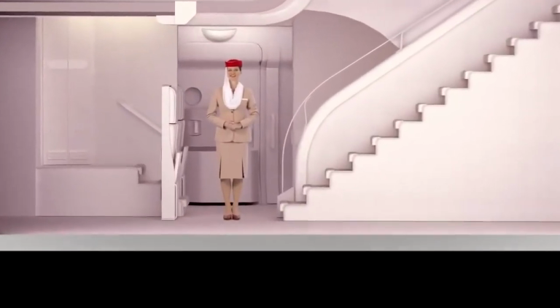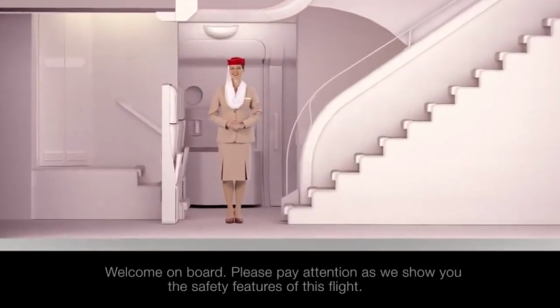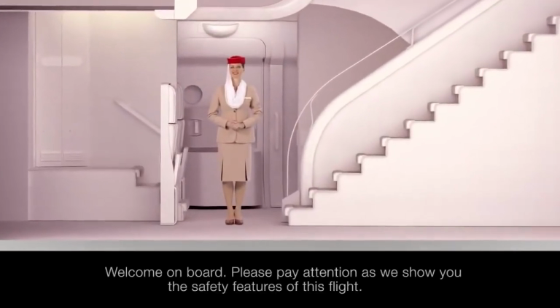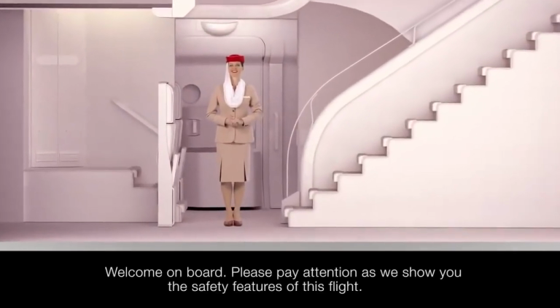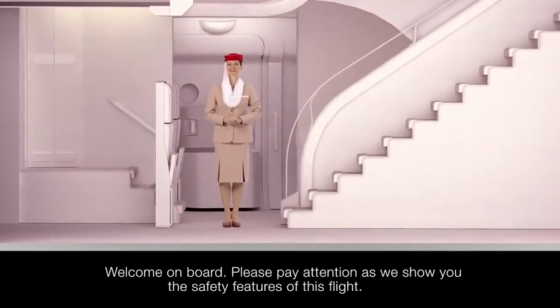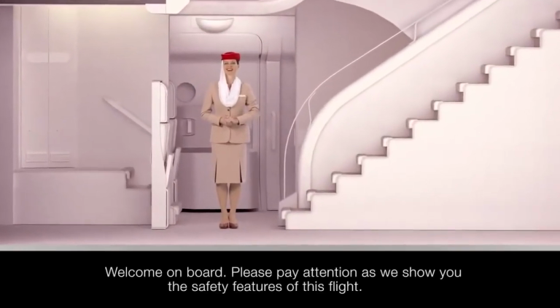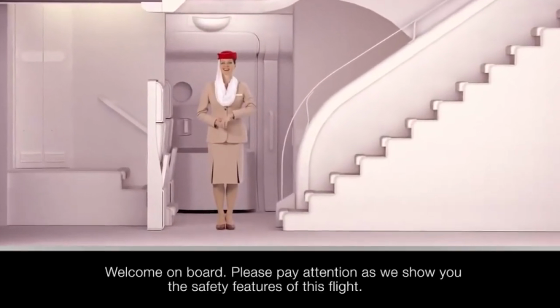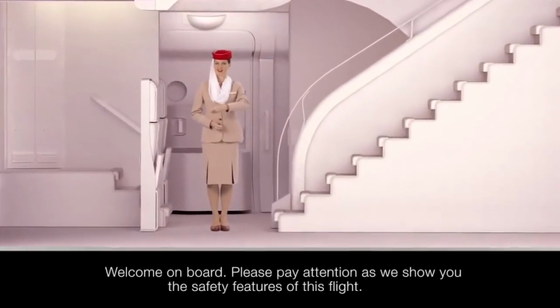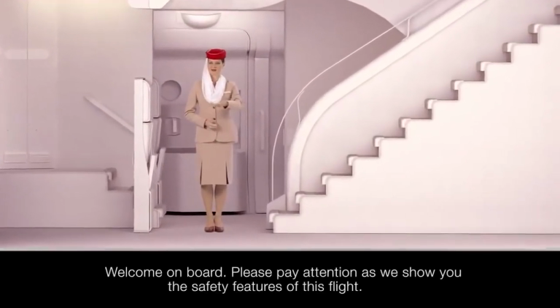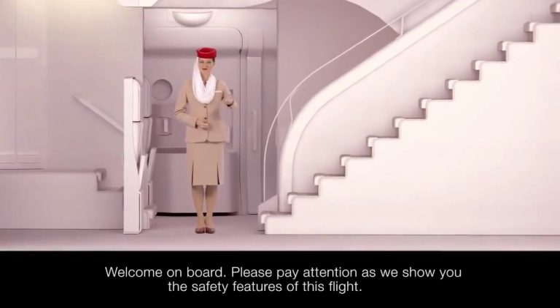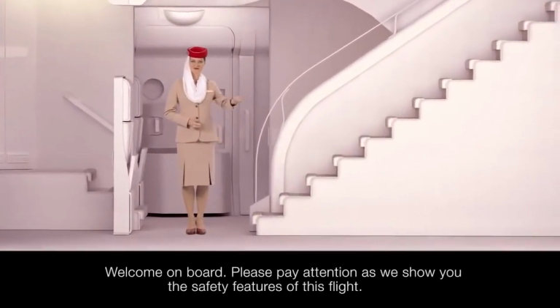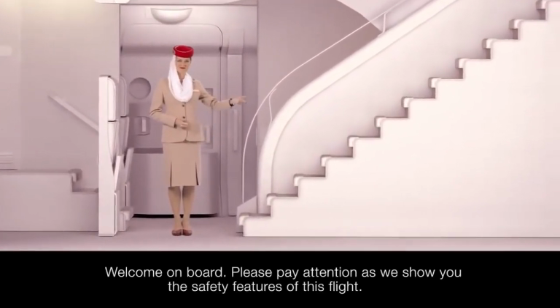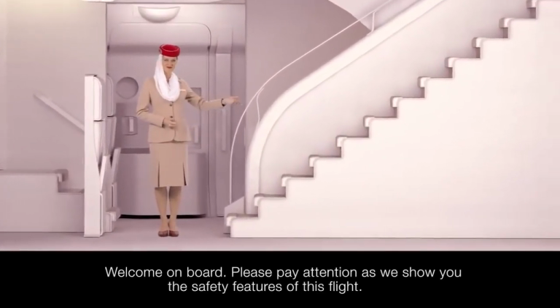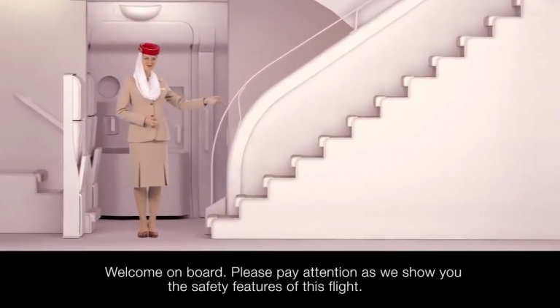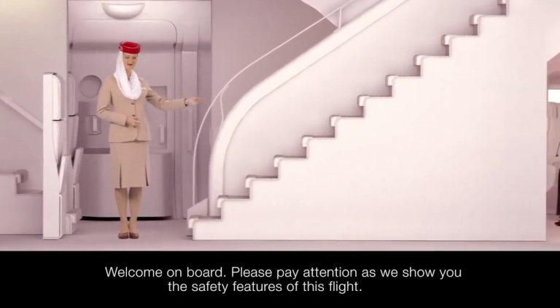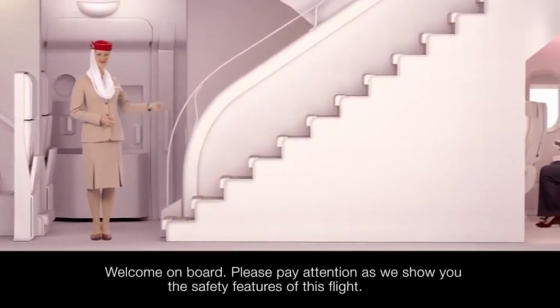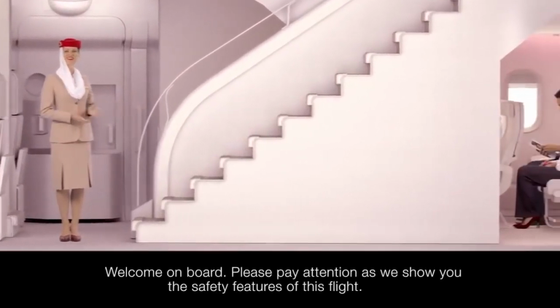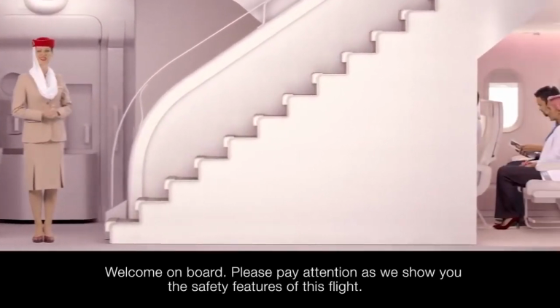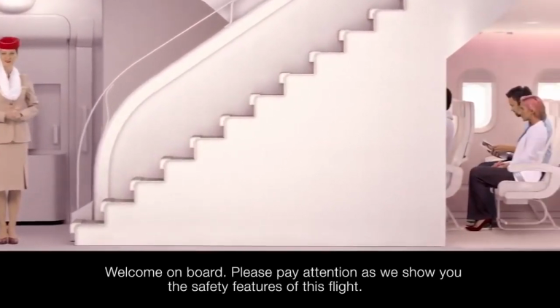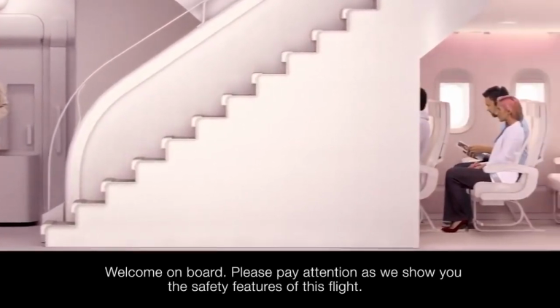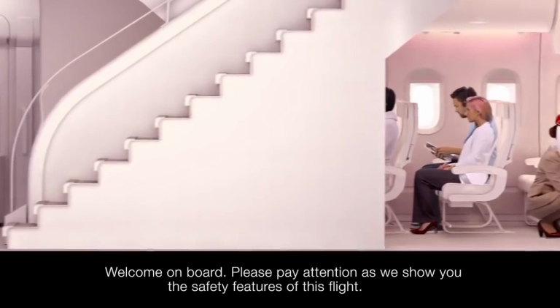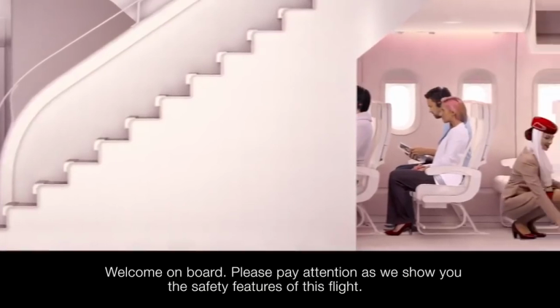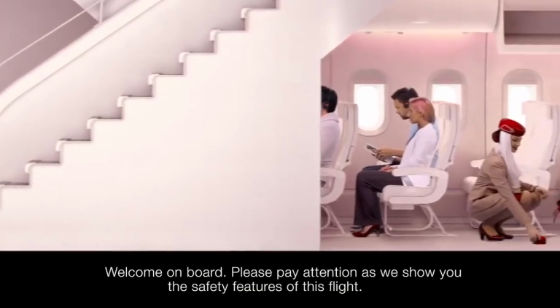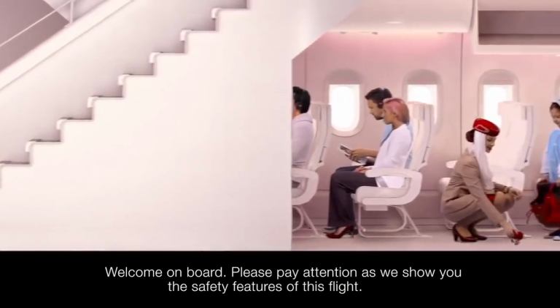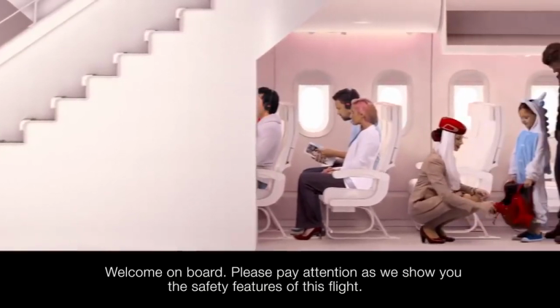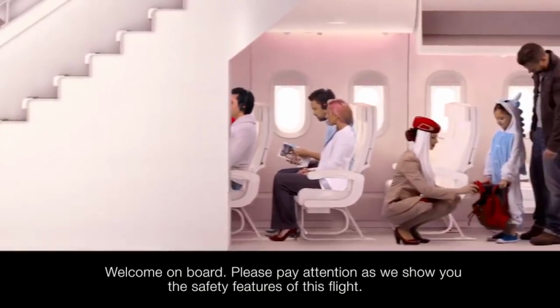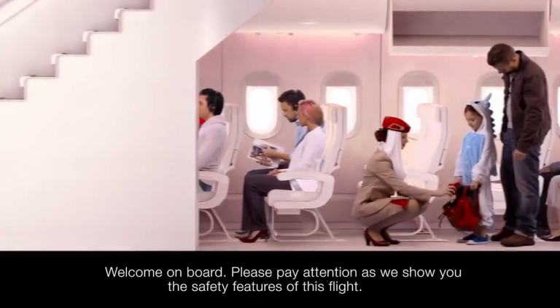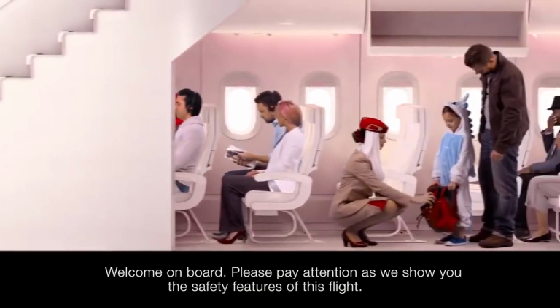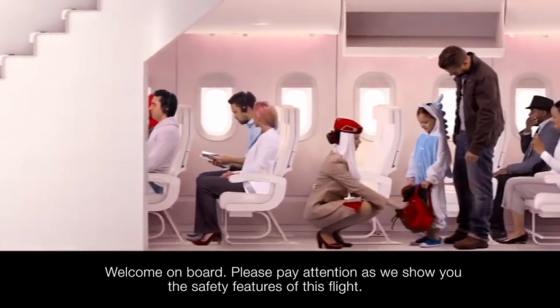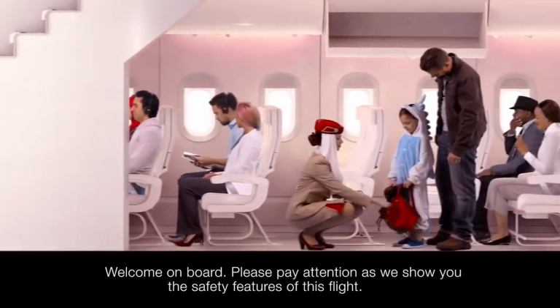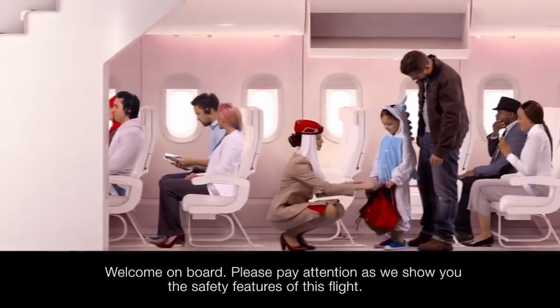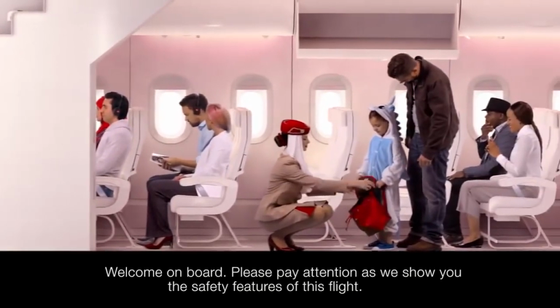Welcome aboard. We're about to show you the safety features of this Emirates flight and we need your full attention.